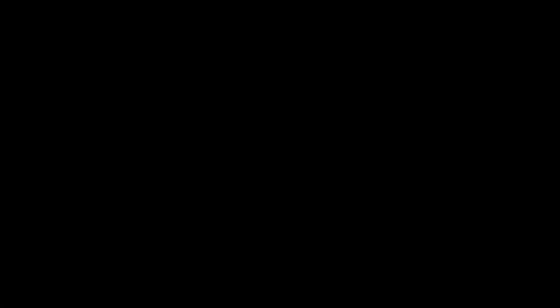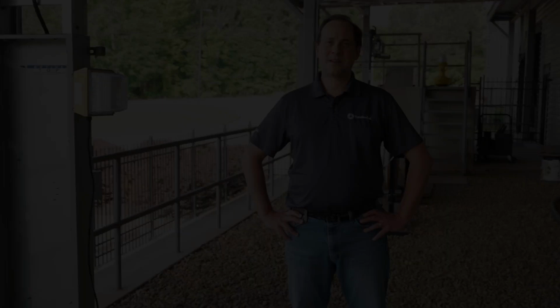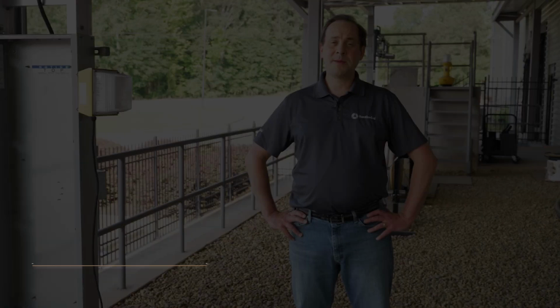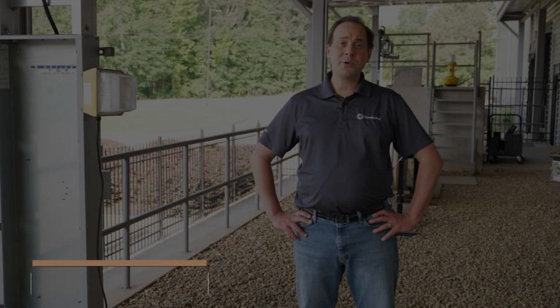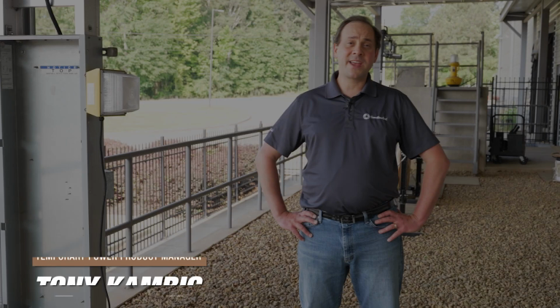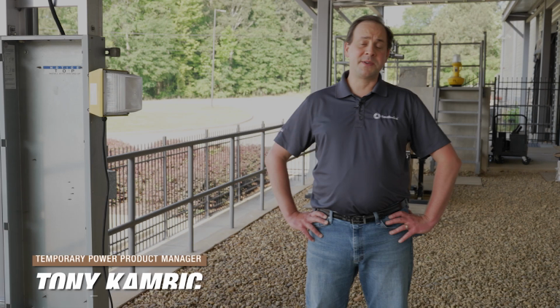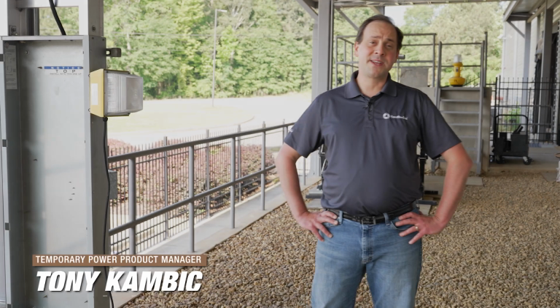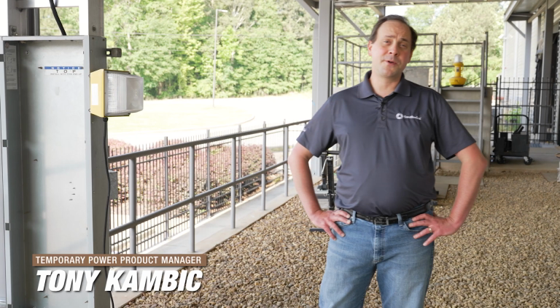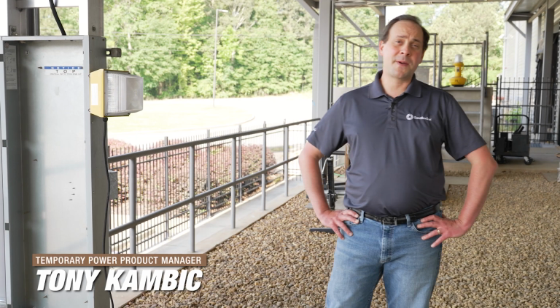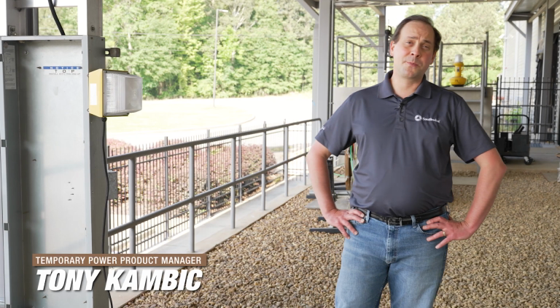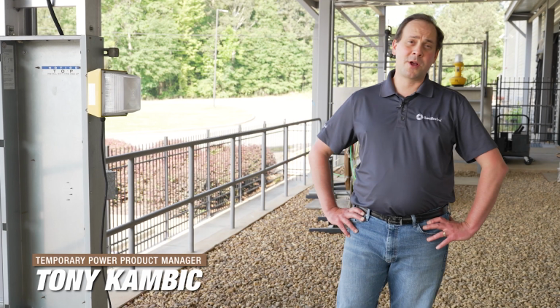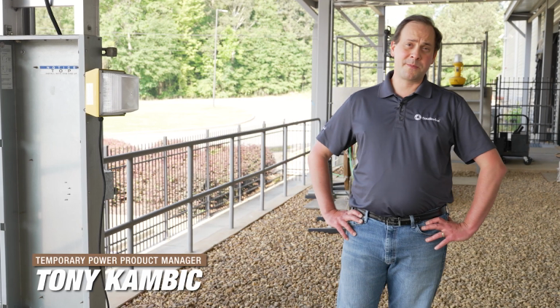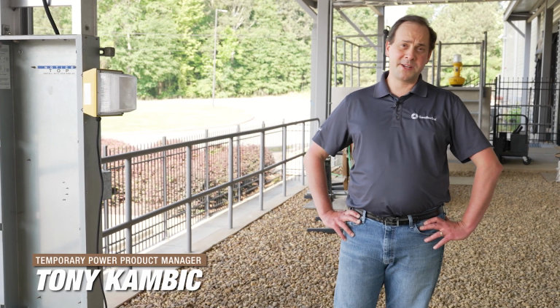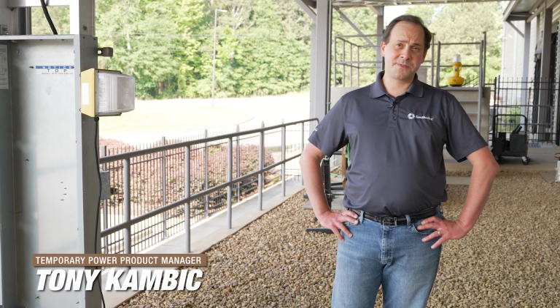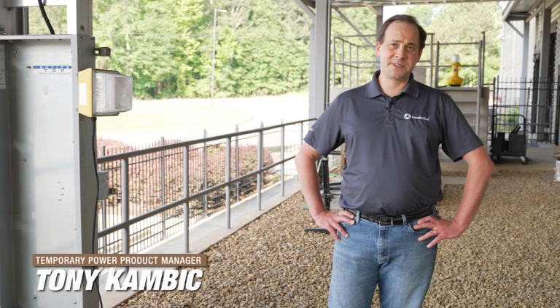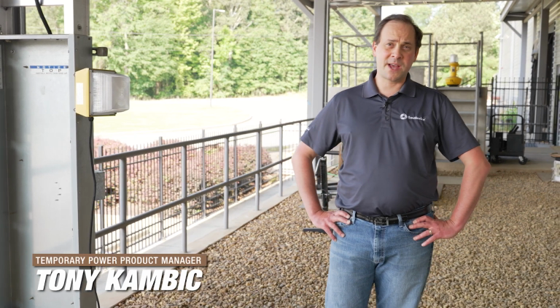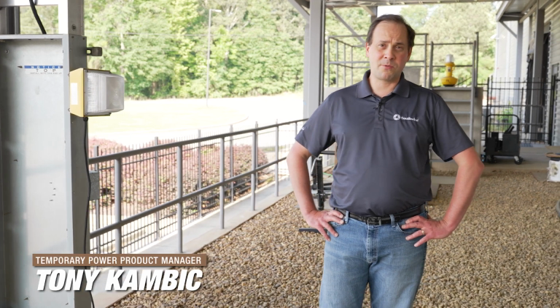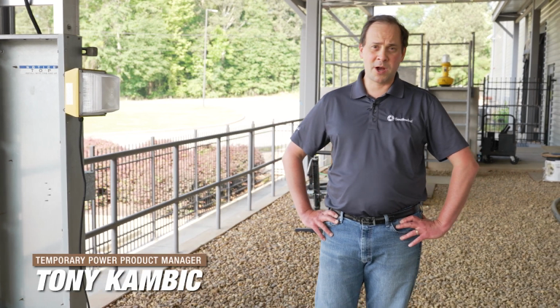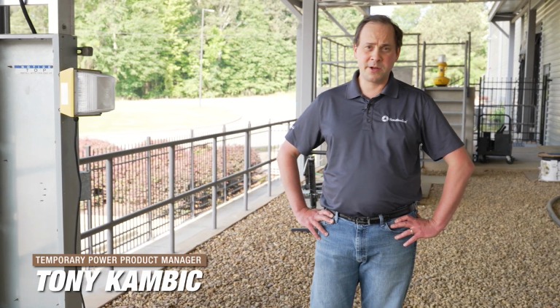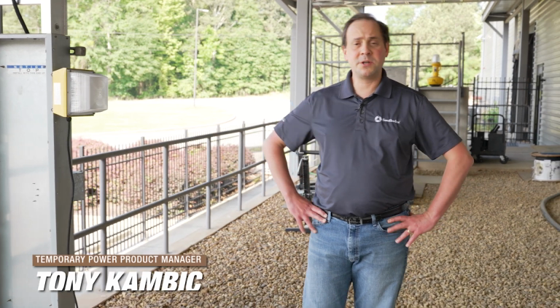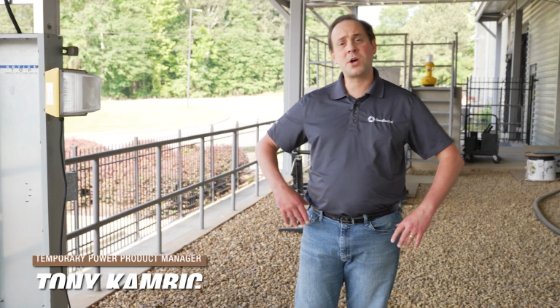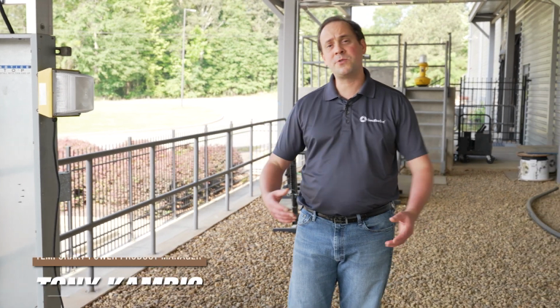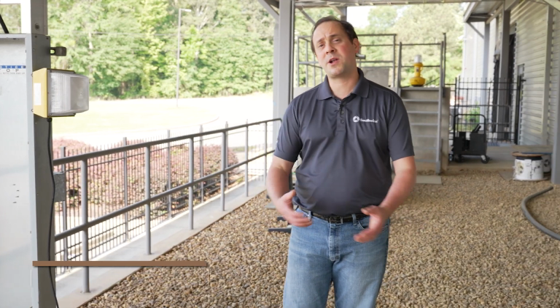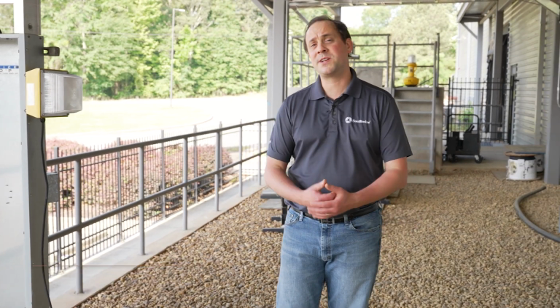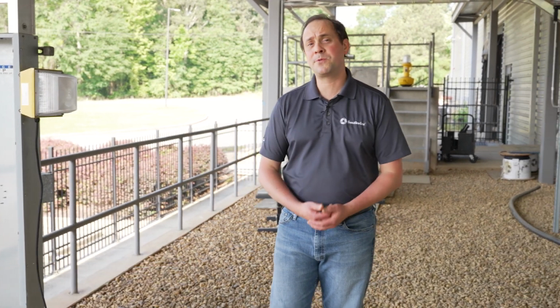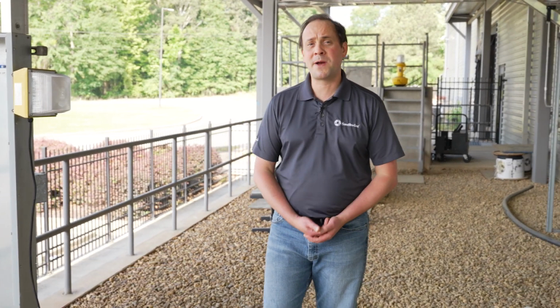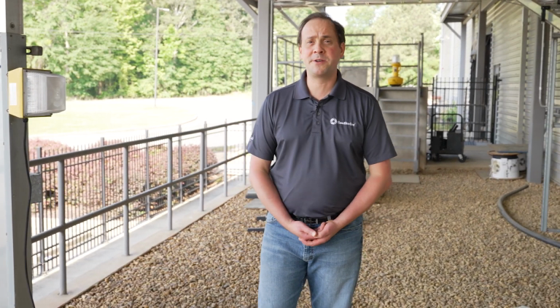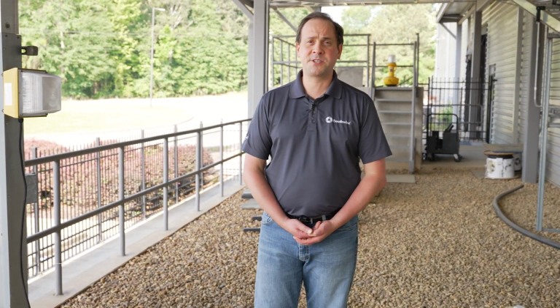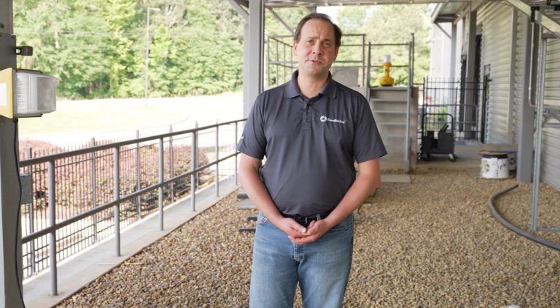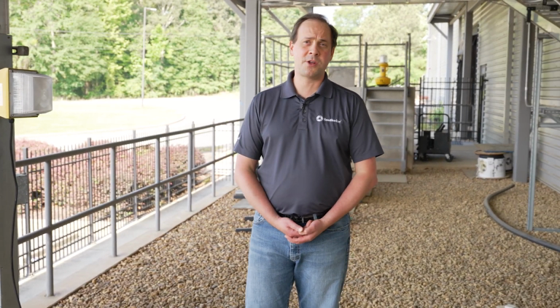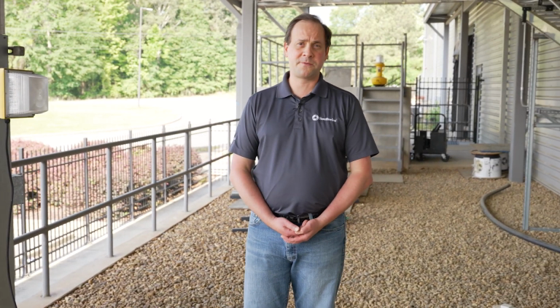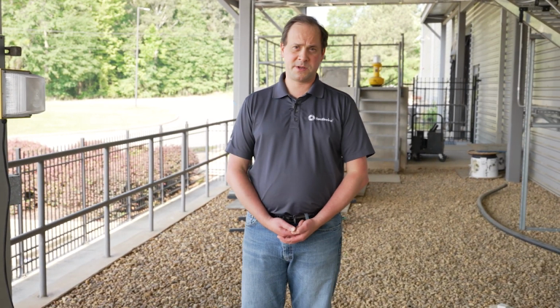Hi, I'm Tony Kambick, Temporary Power Product Manager for Southwire, here to talk to you about our temporary power distribution offerings.